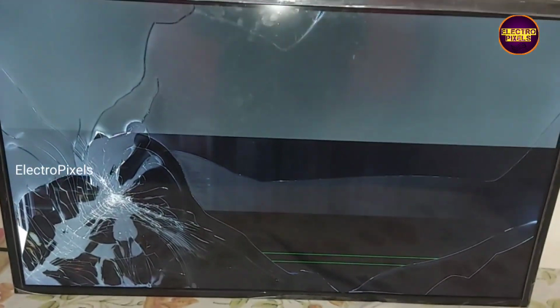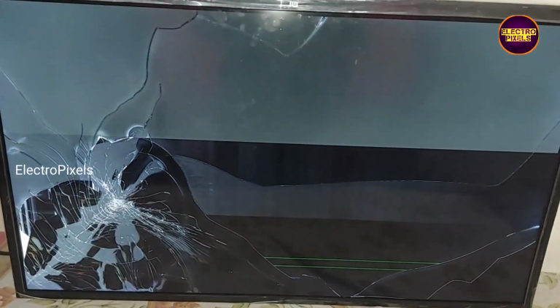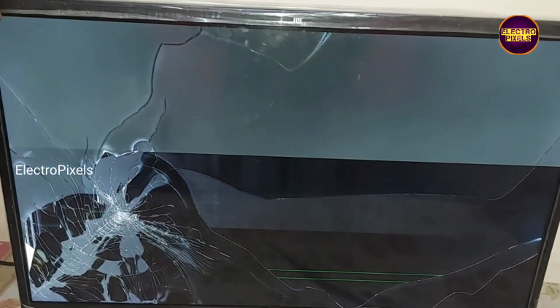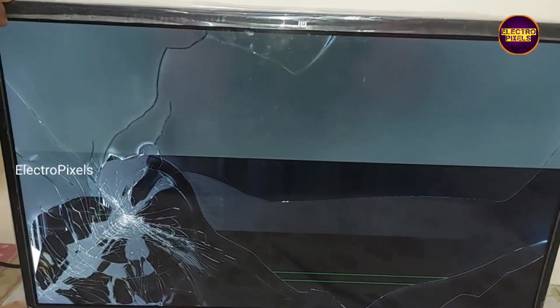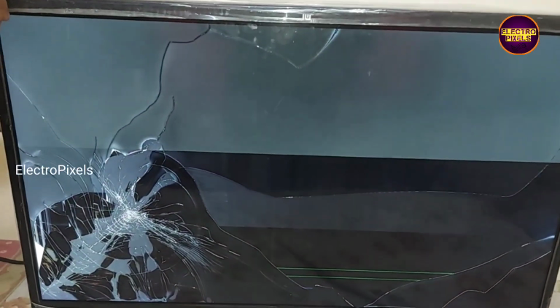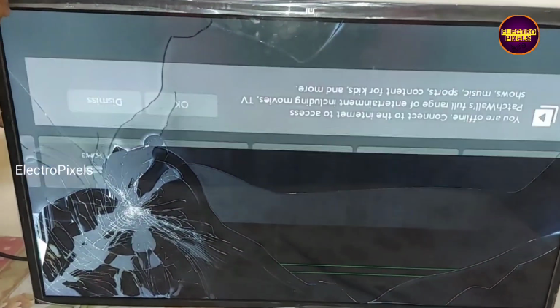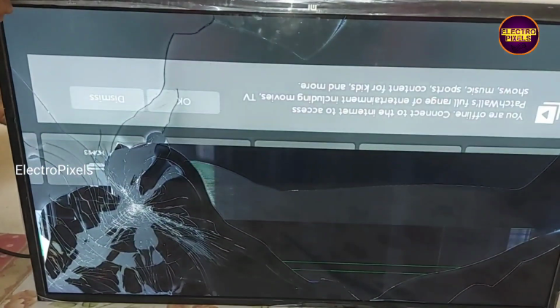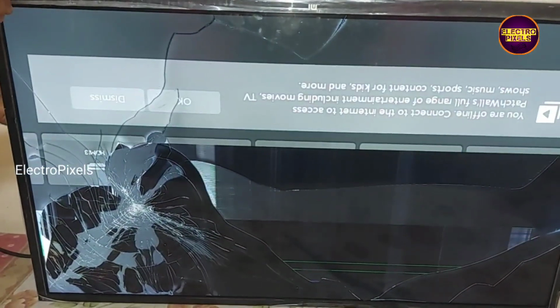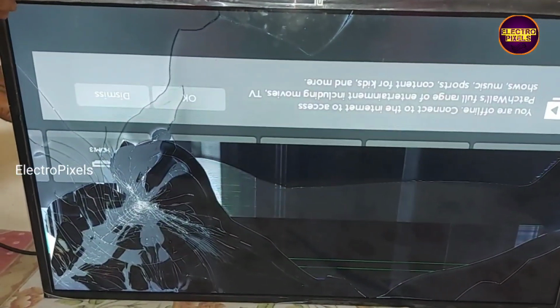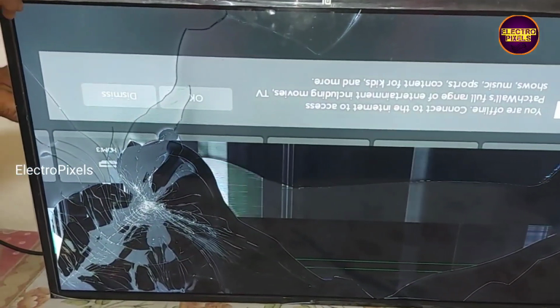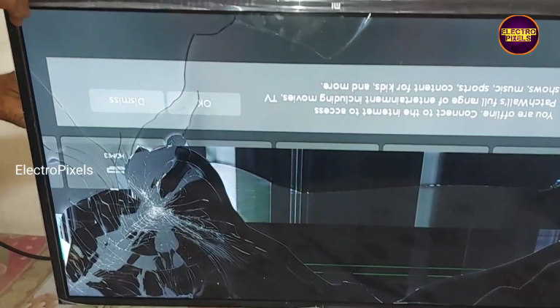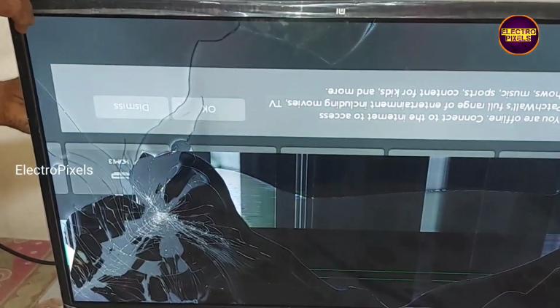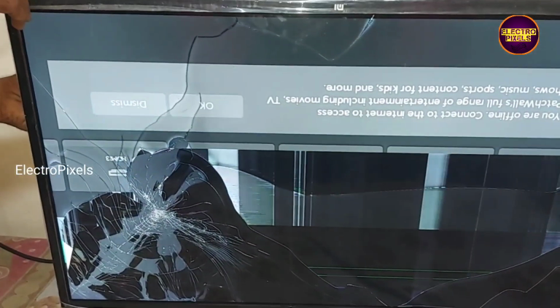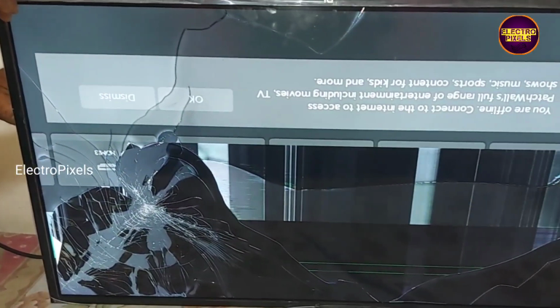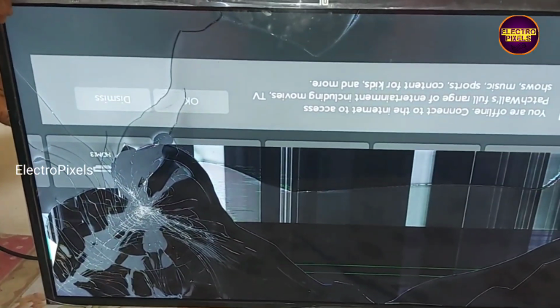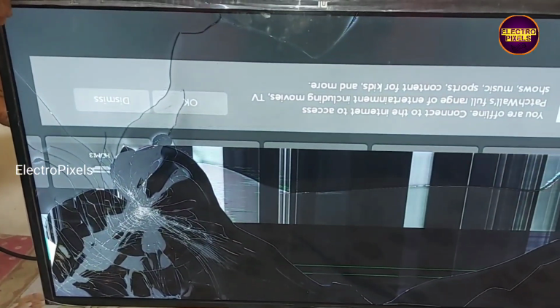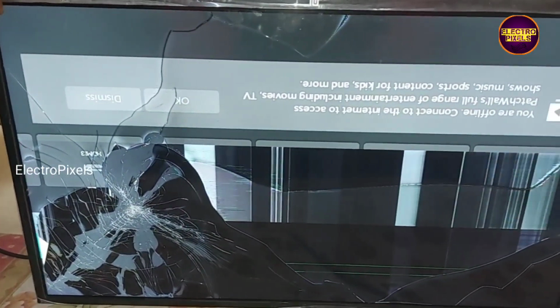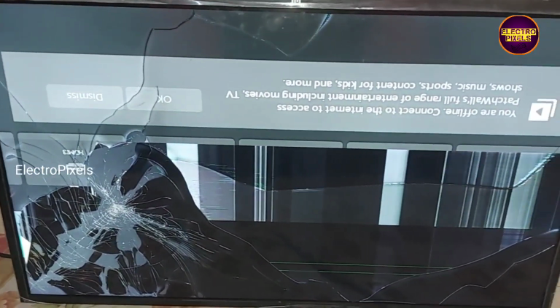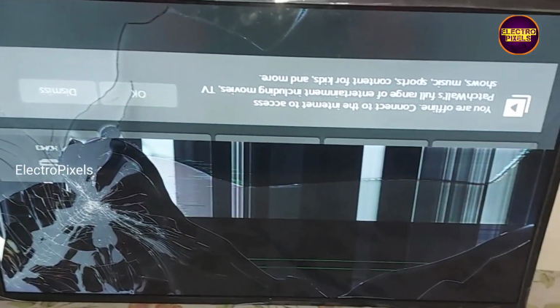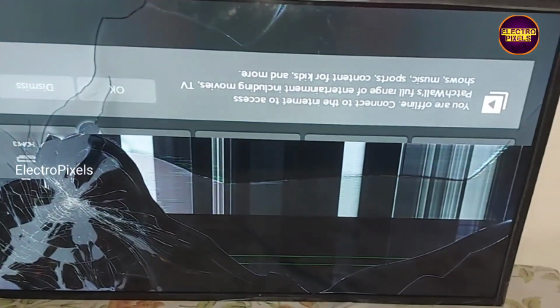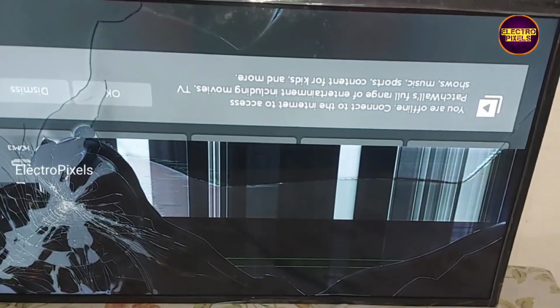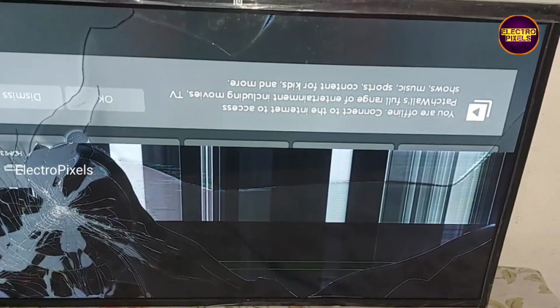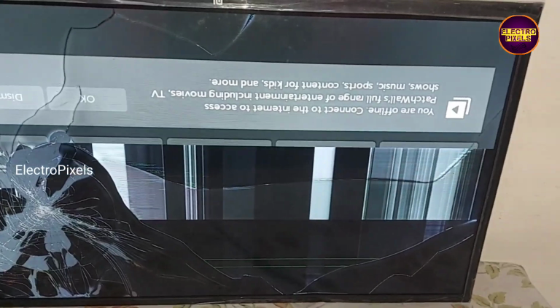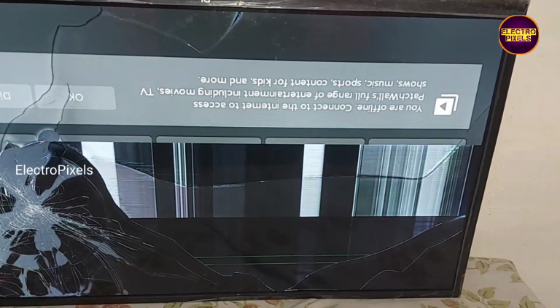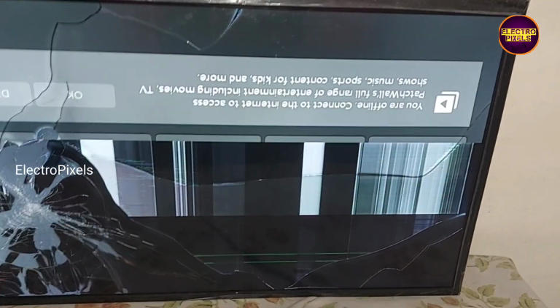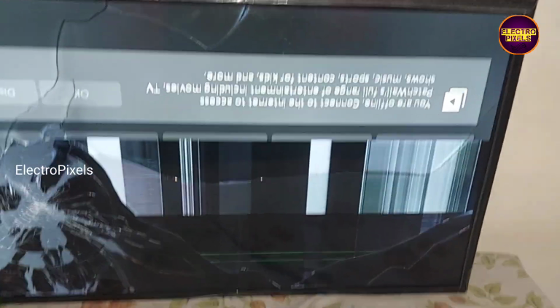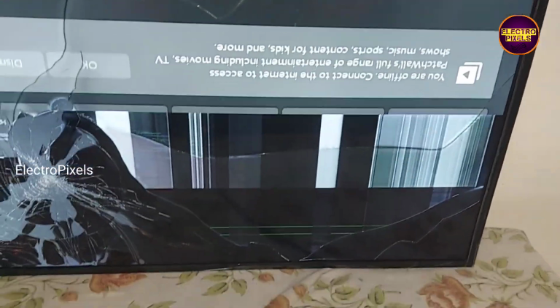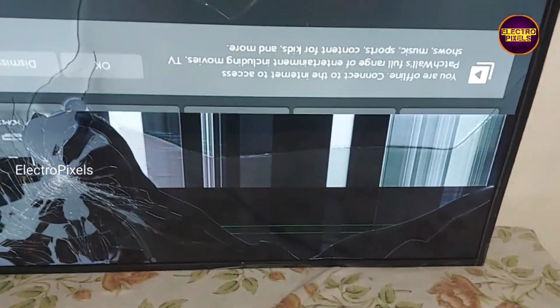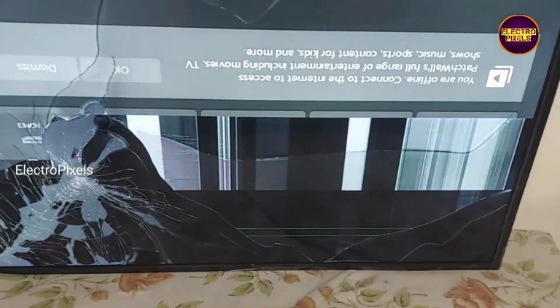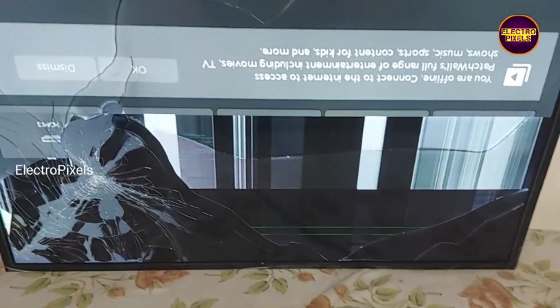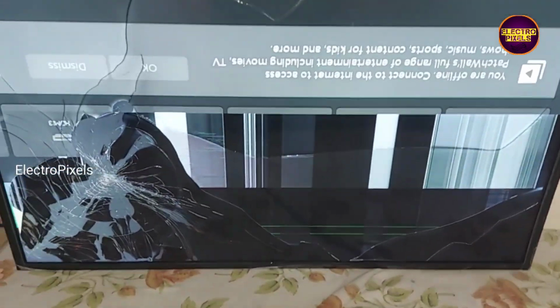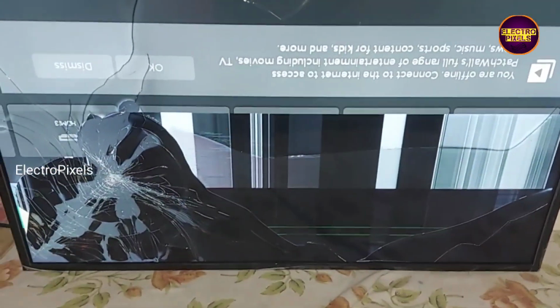Here you can see the customer accidentally broke the display. The display glass is broken.